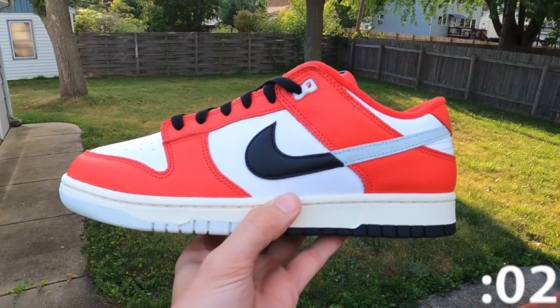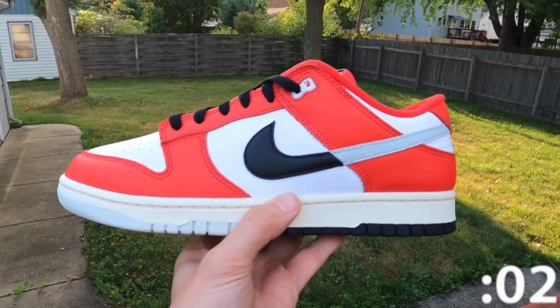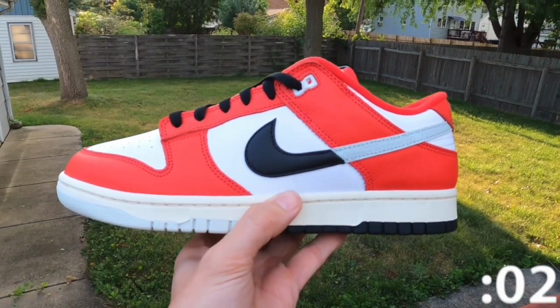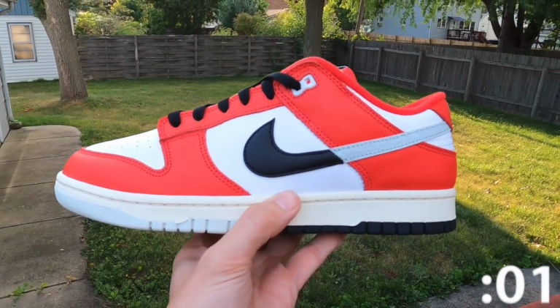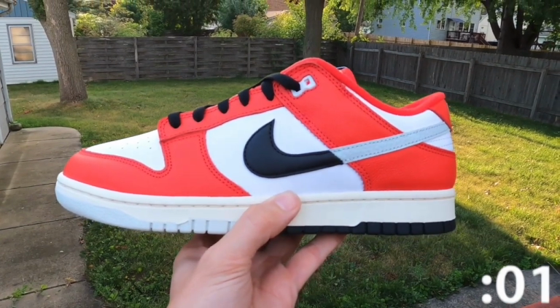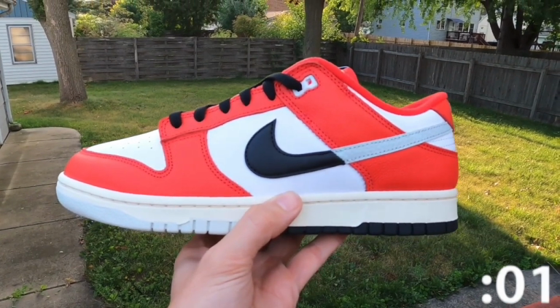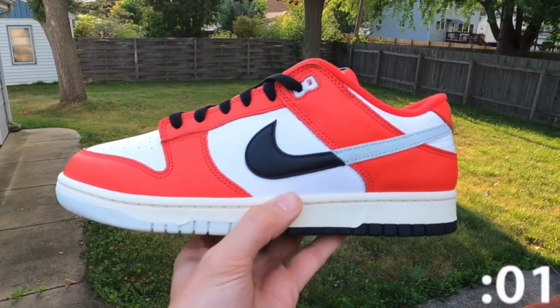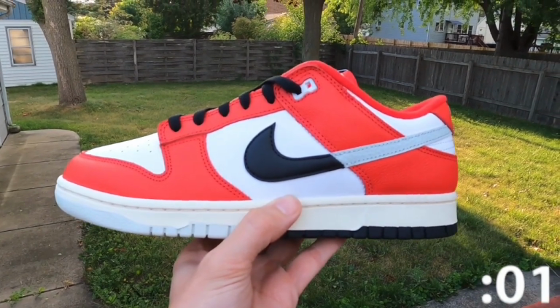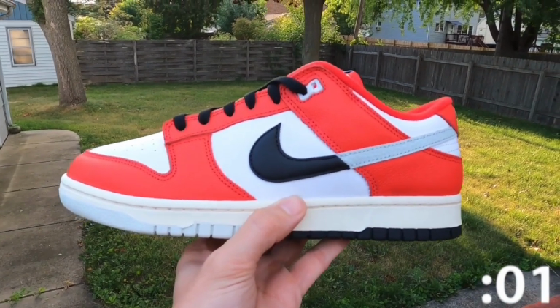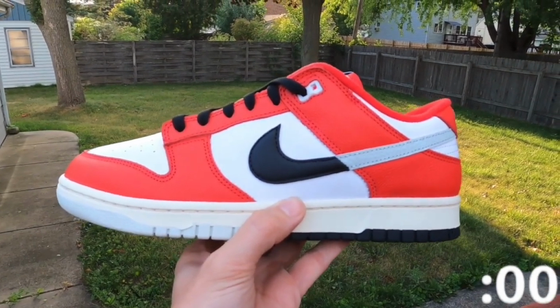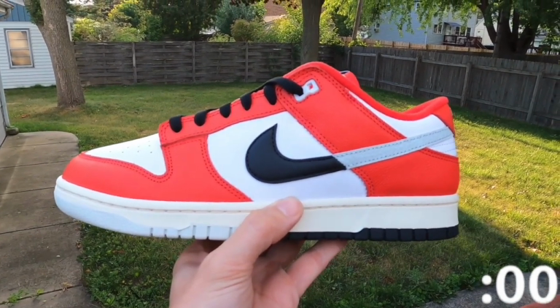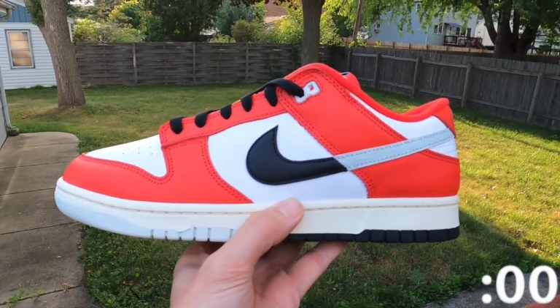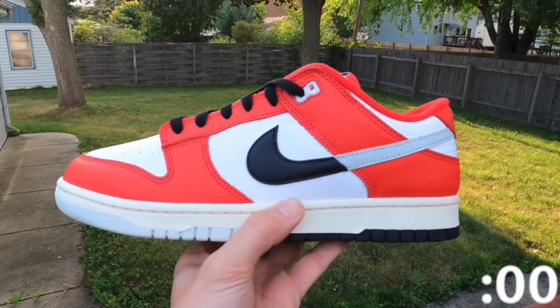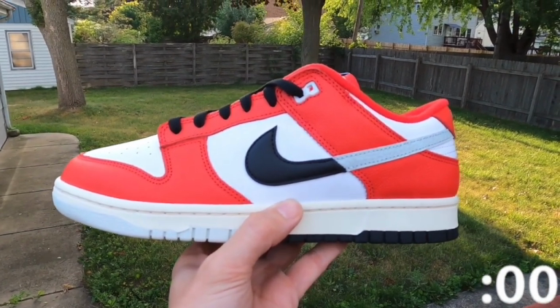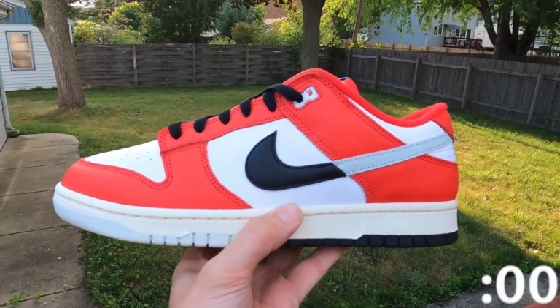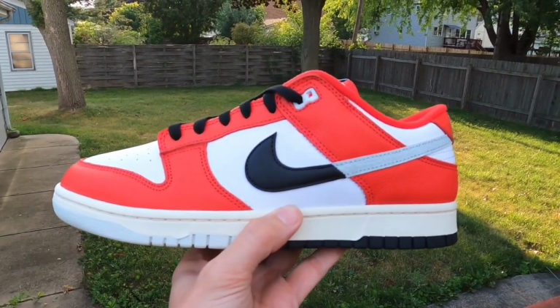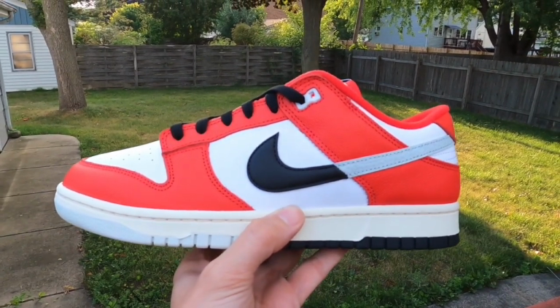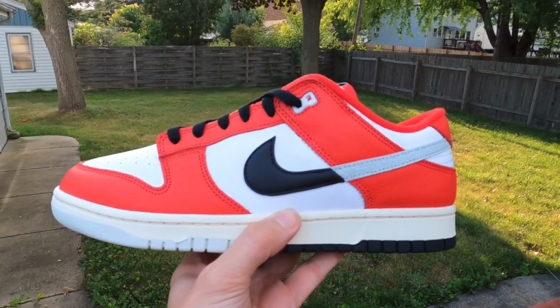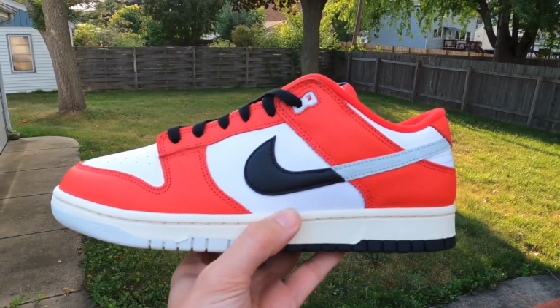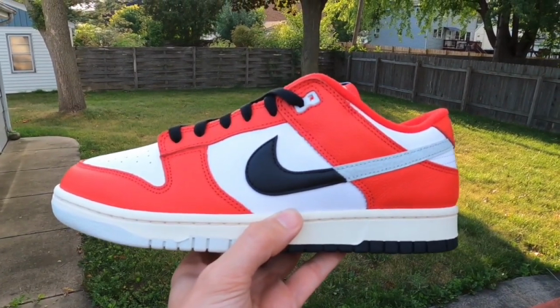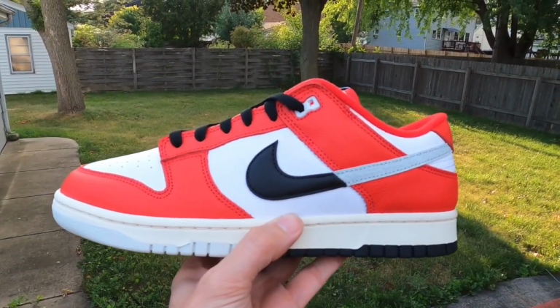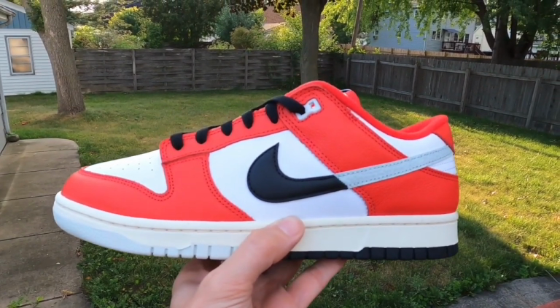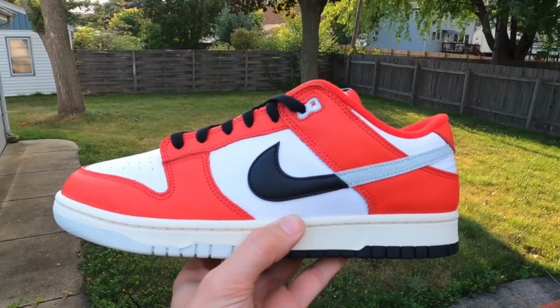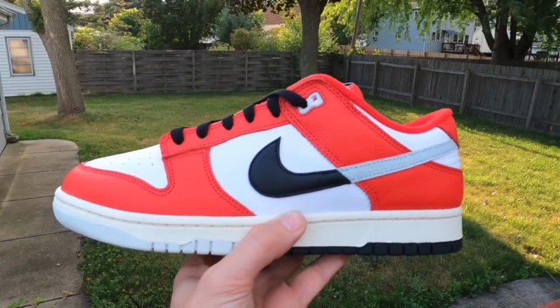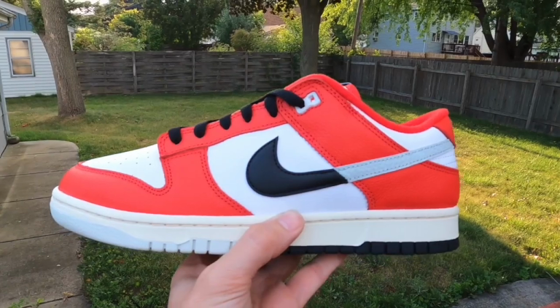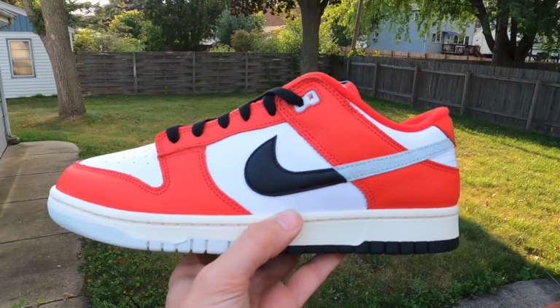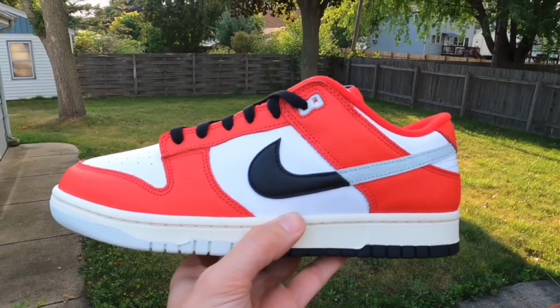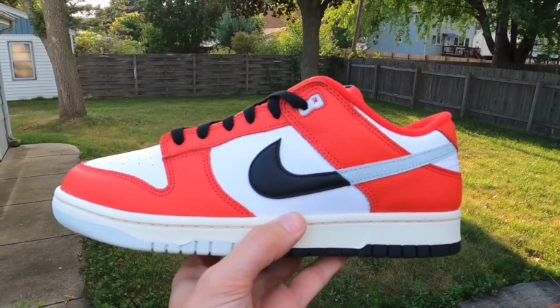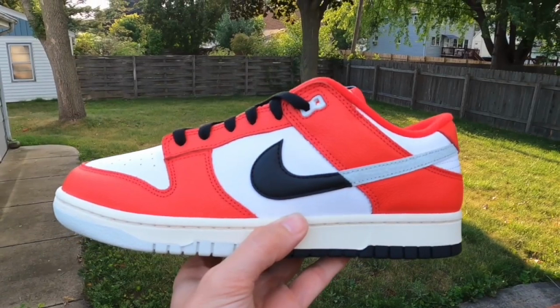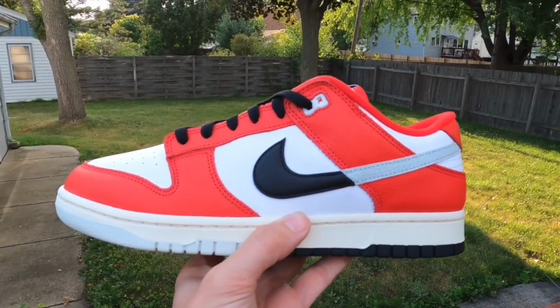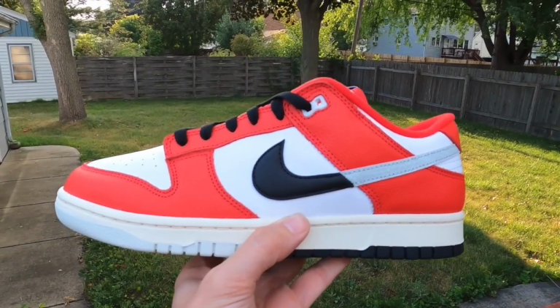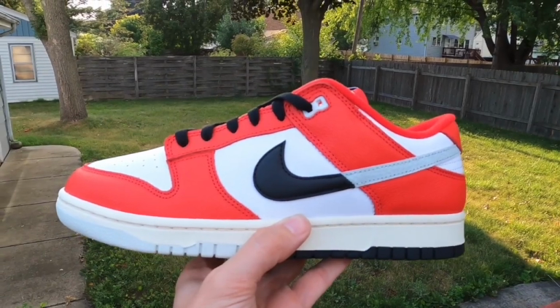Well, this has been One Minute Sneaker Reviews, I hope that you enjoyed. Thank you for all of your support, and have a great day.